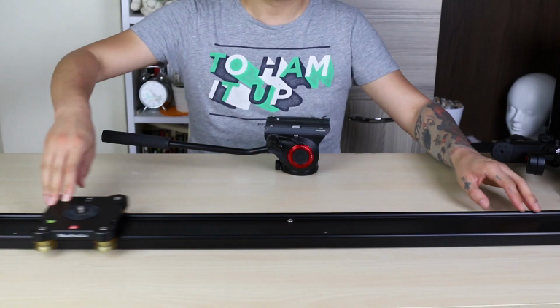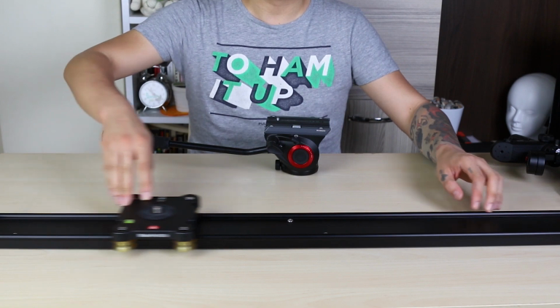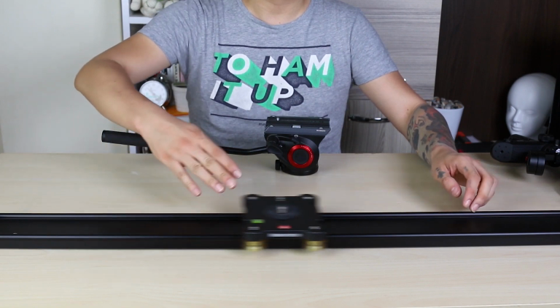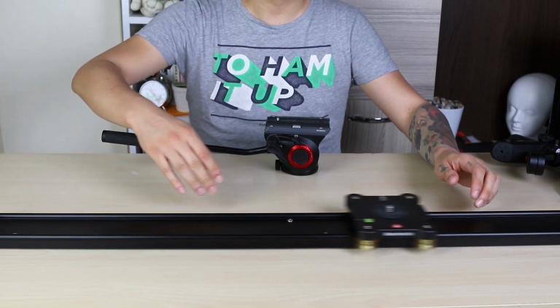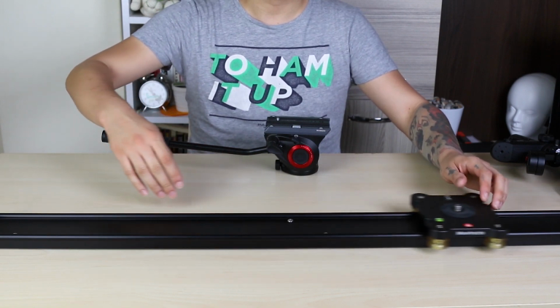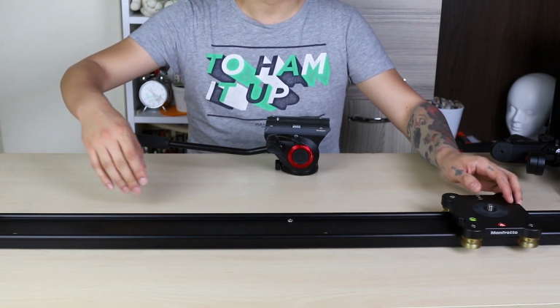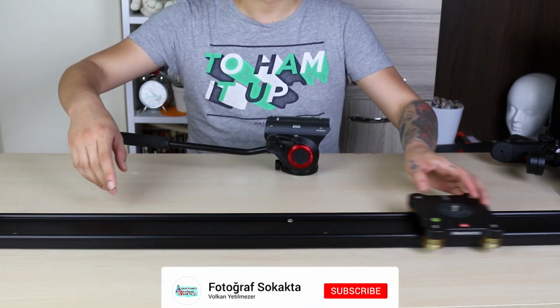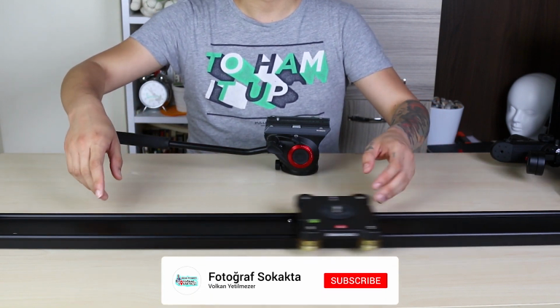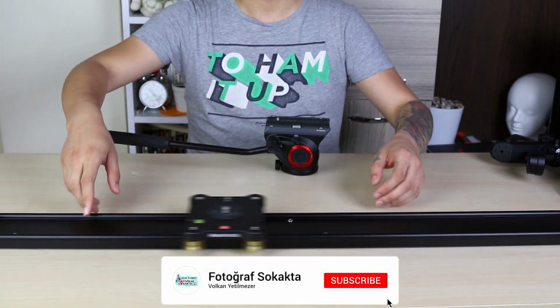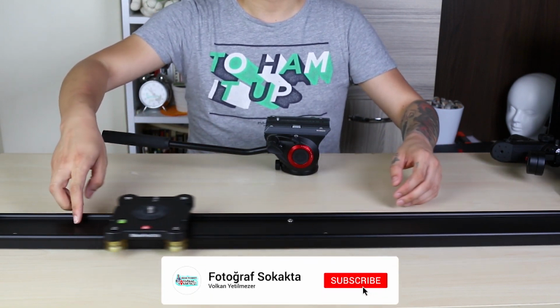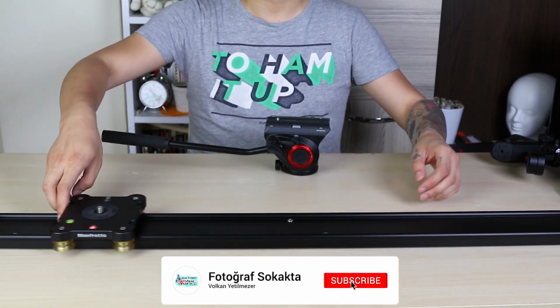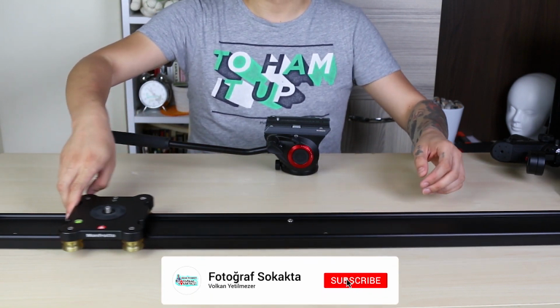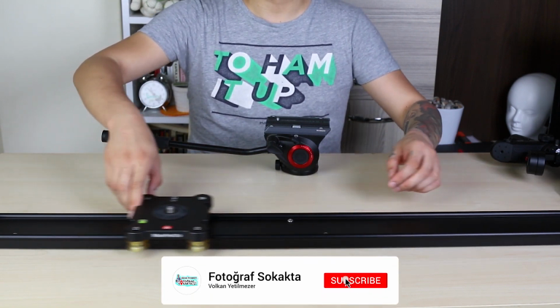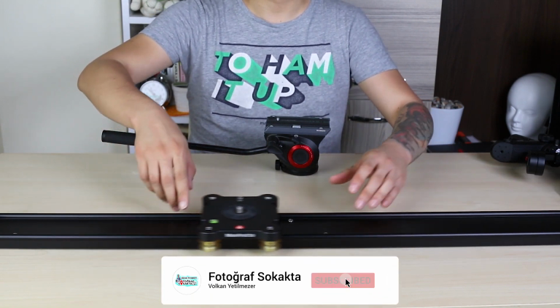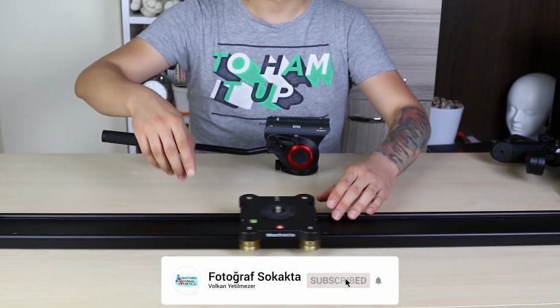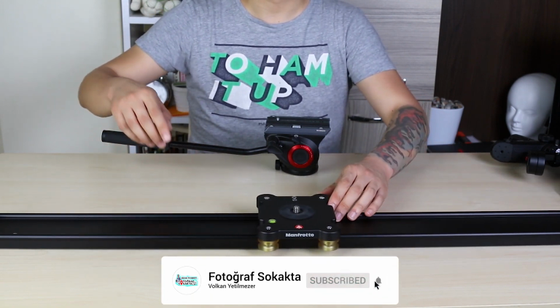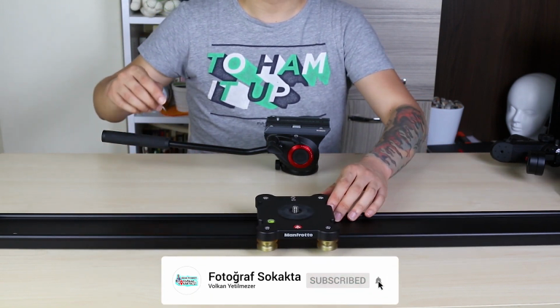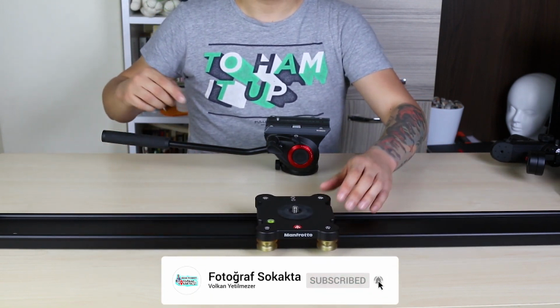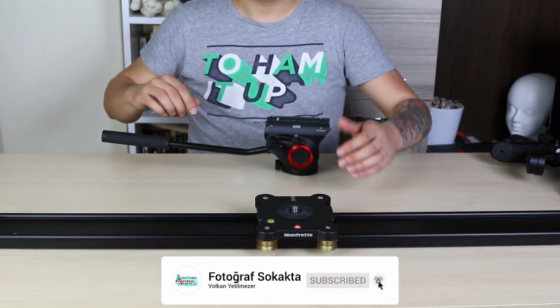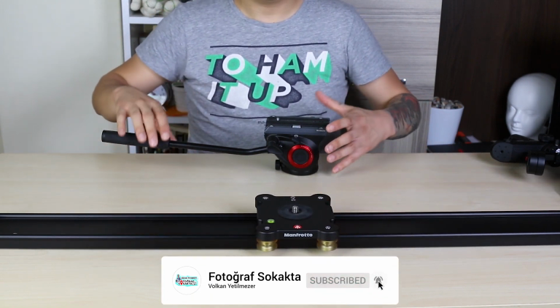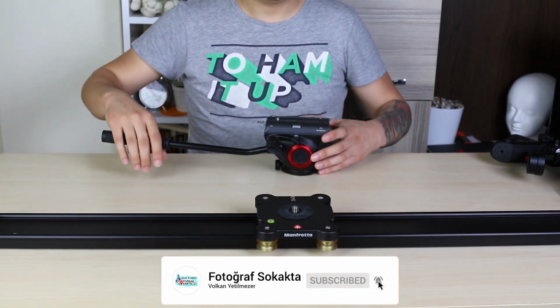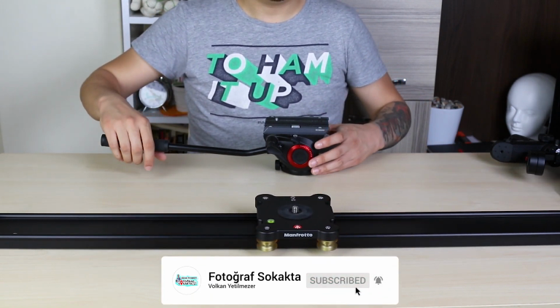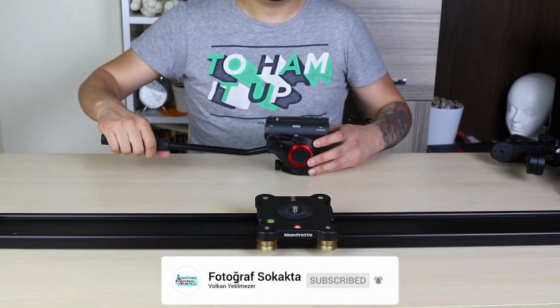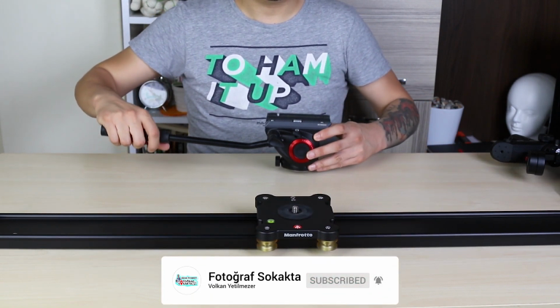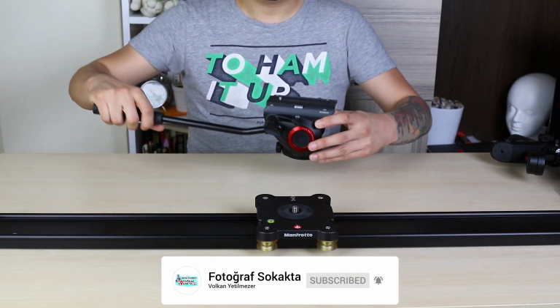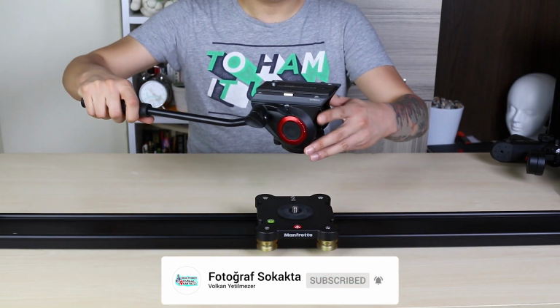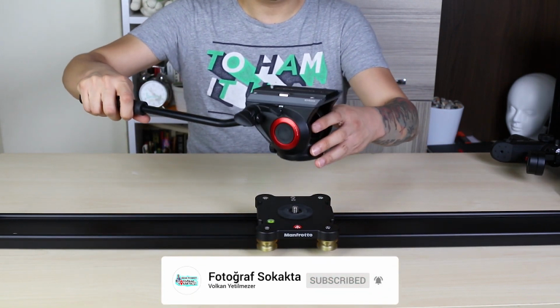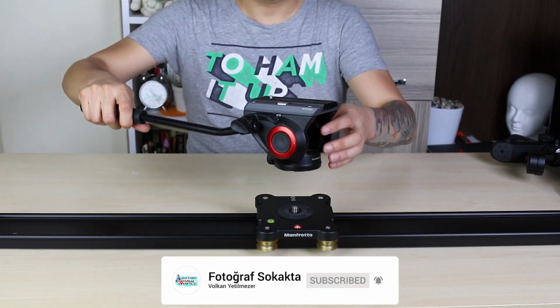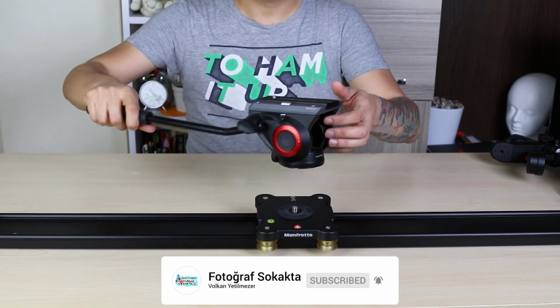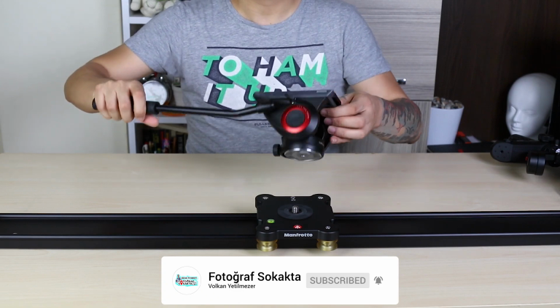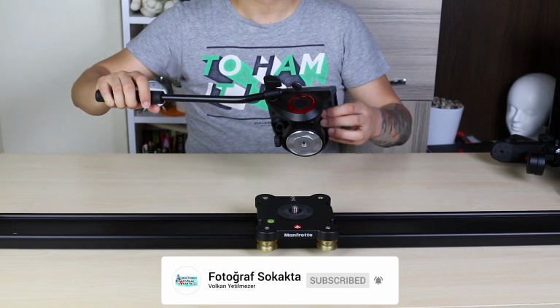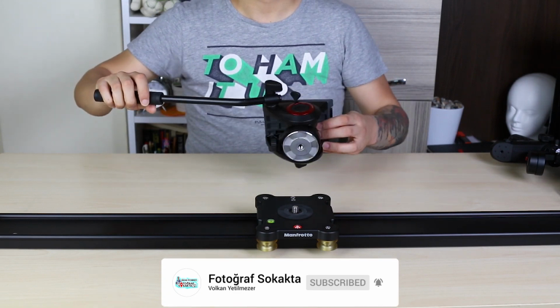First of all, I will show you 3 different shooting techniques using the slider. I'm going to use Manfrotto's 1 meter slider.